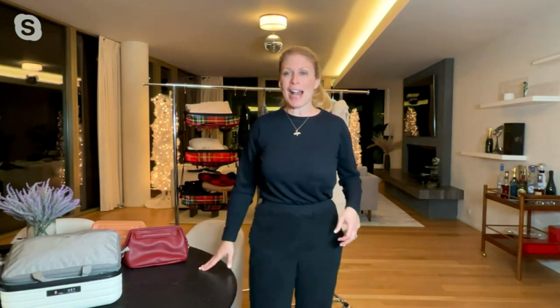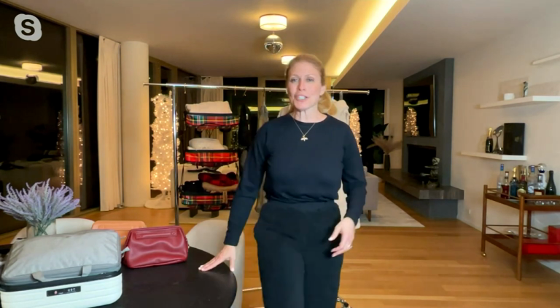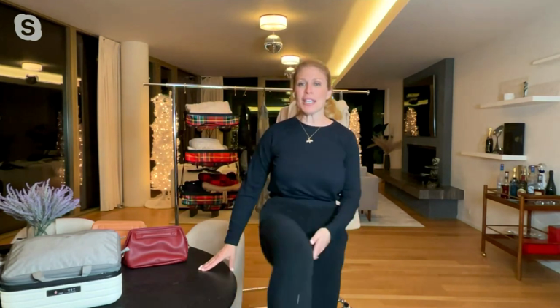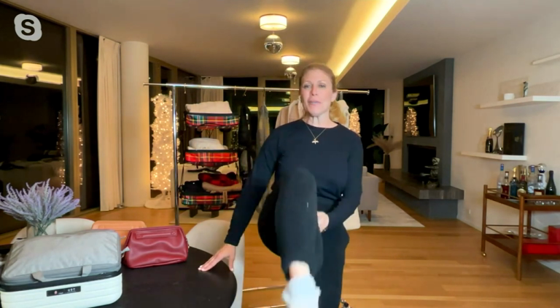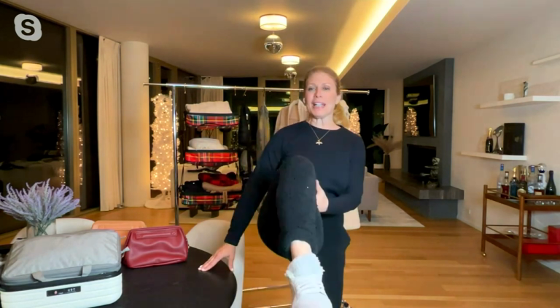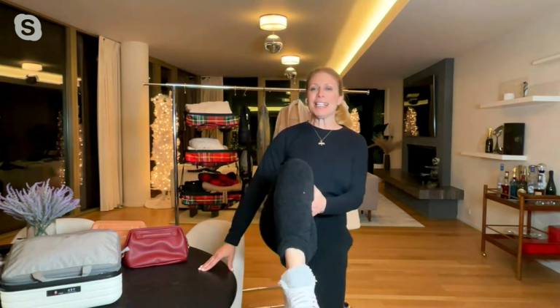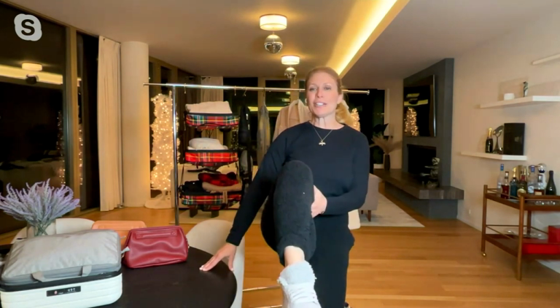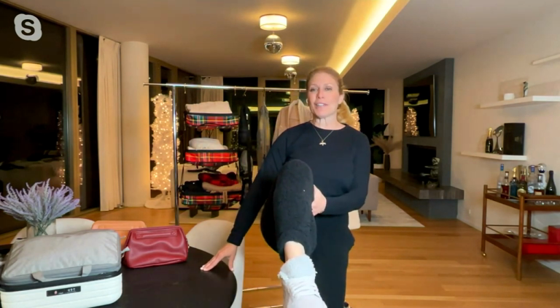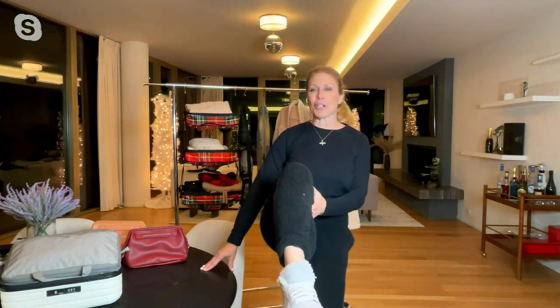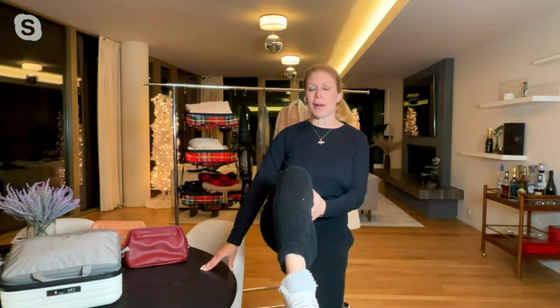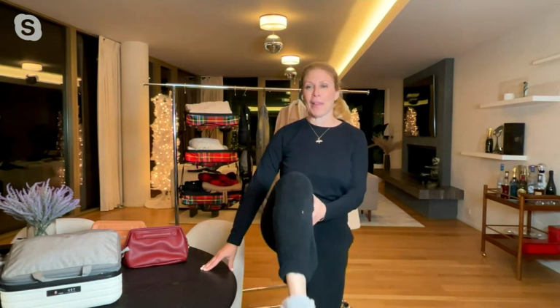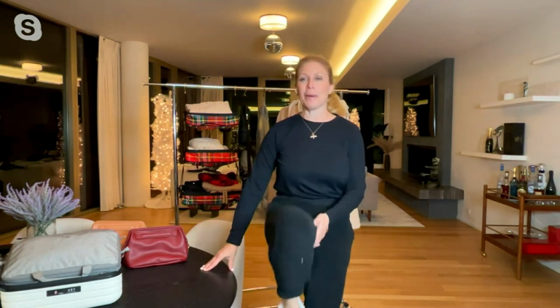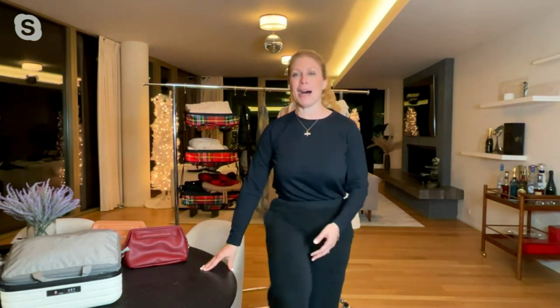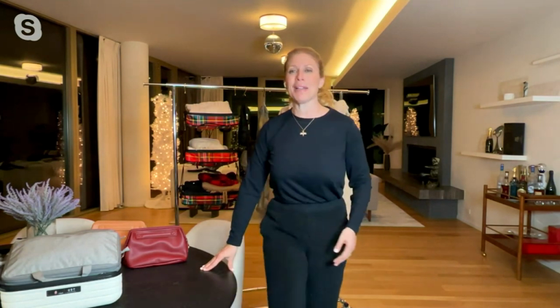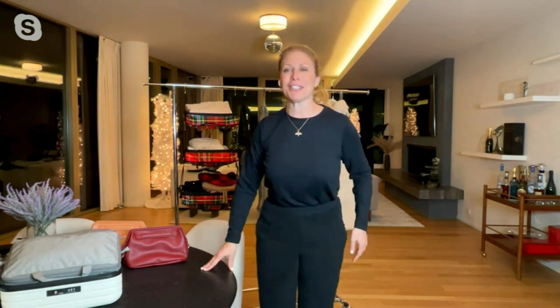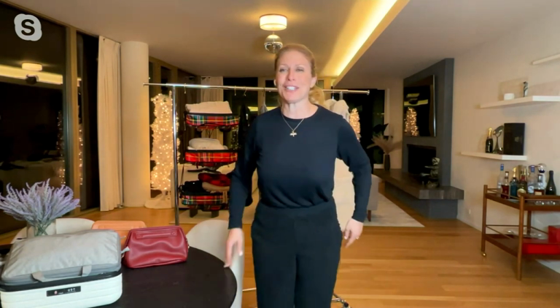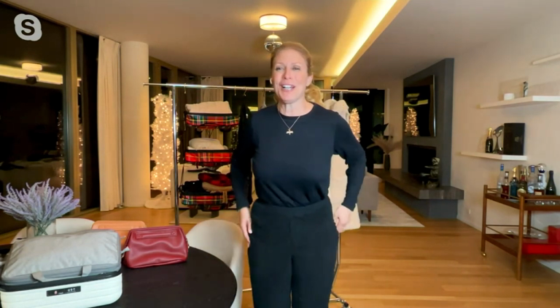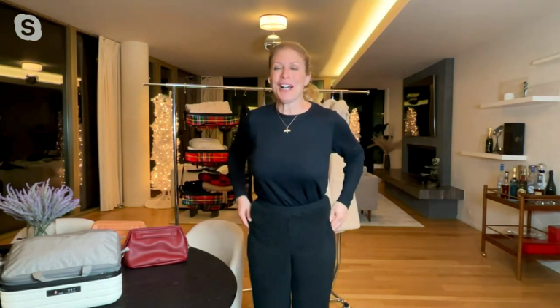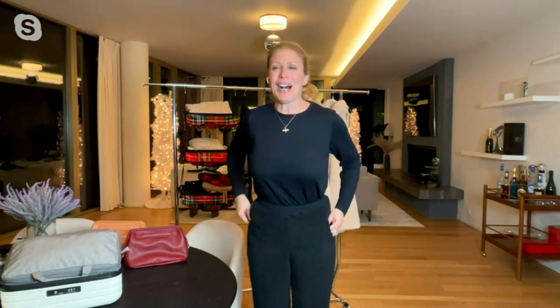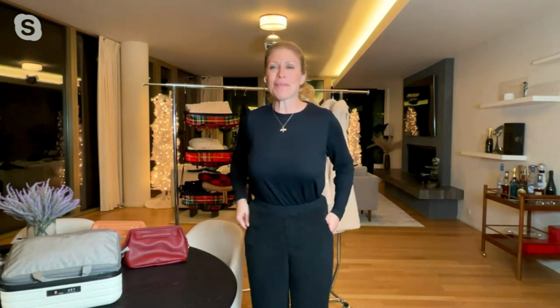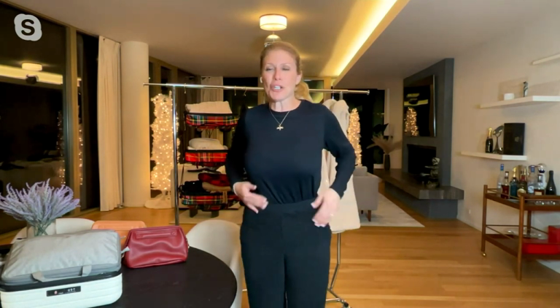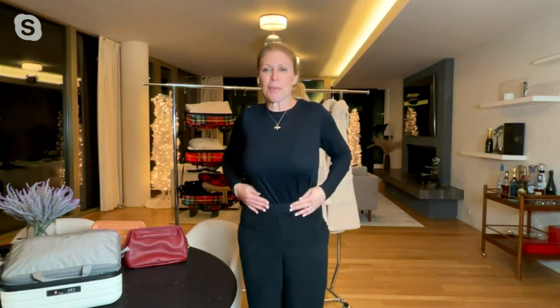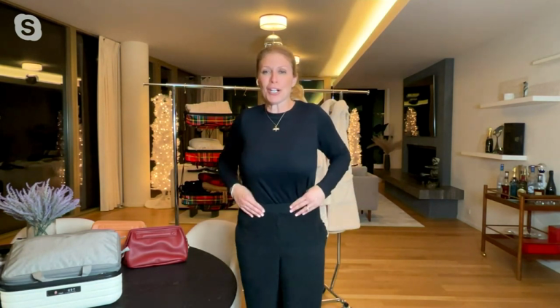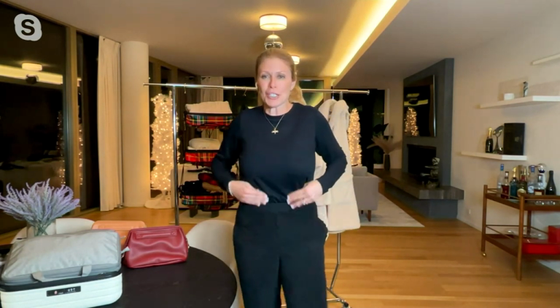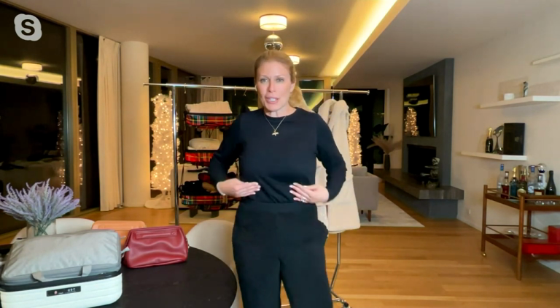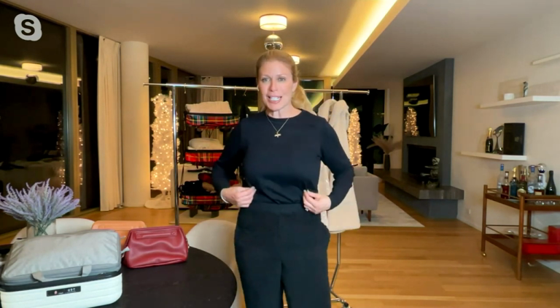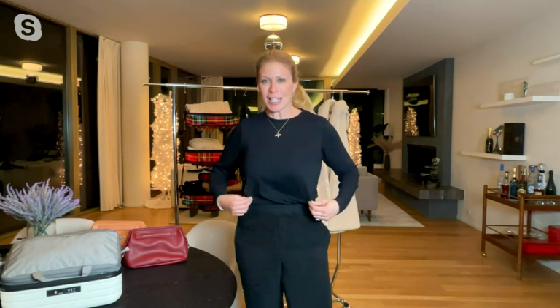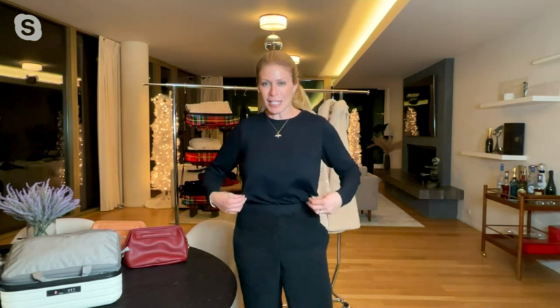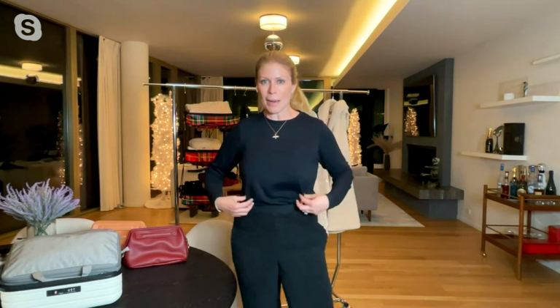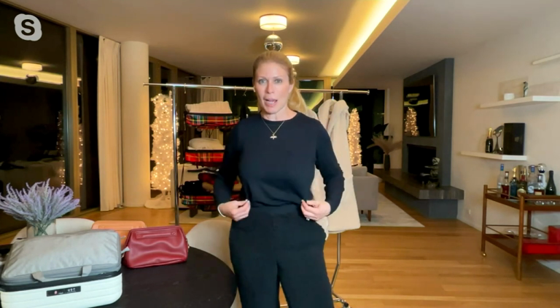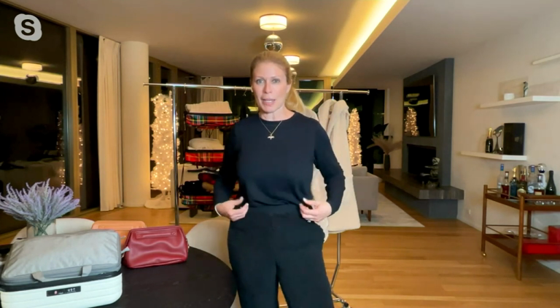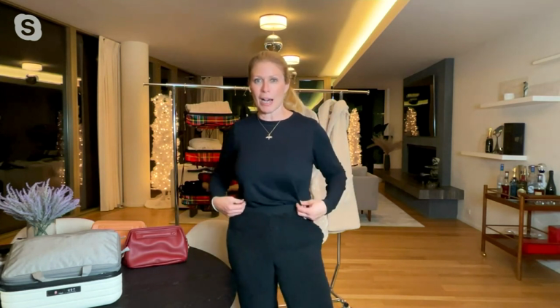Actually, even my sneakers have Sherpa on them. Oh my gosh, I love it. I'm the Sherpa girl, so this is the top coming up.